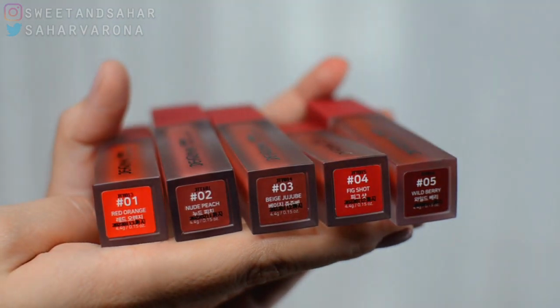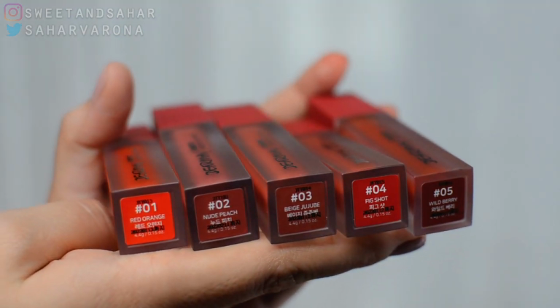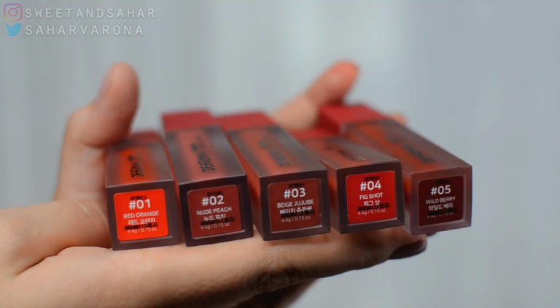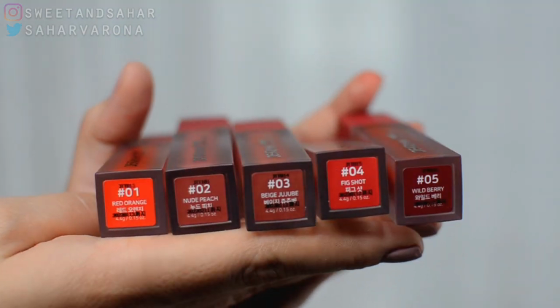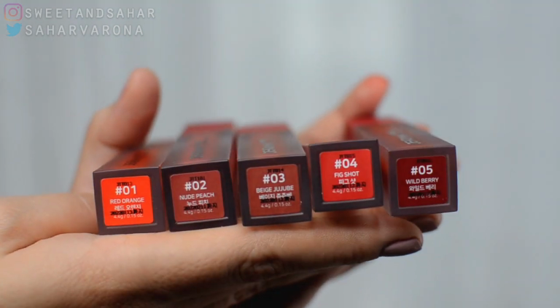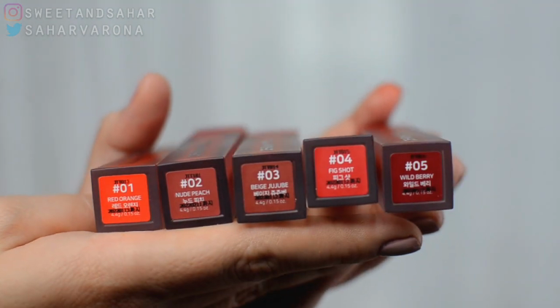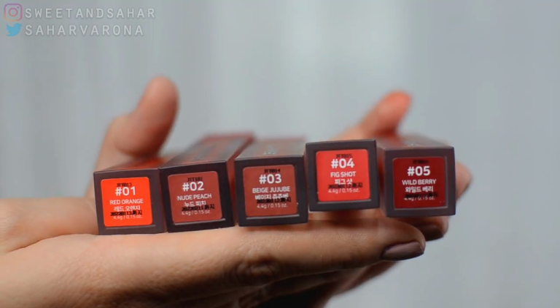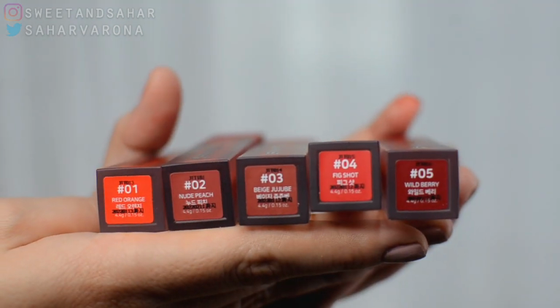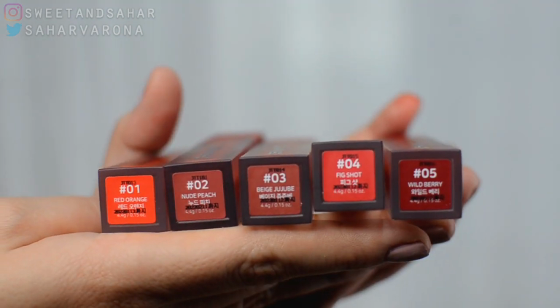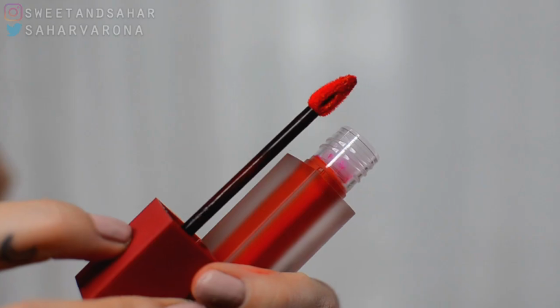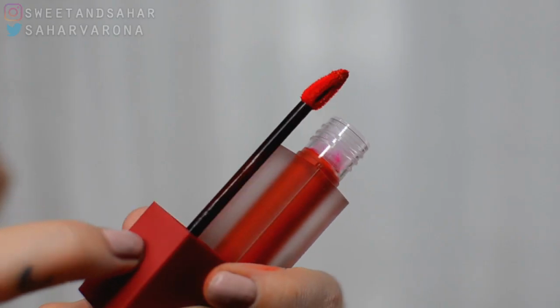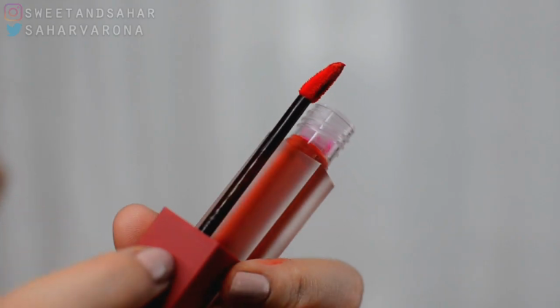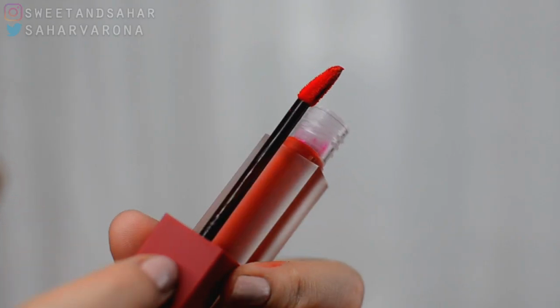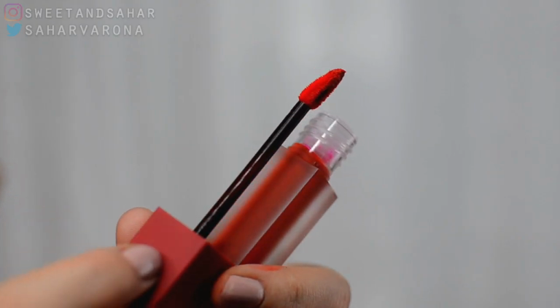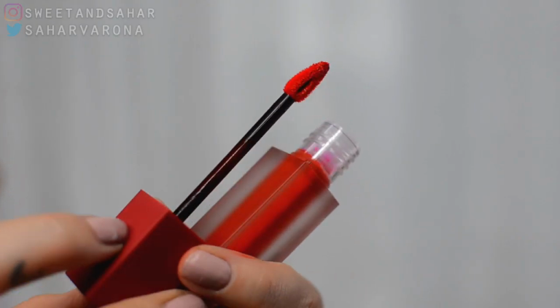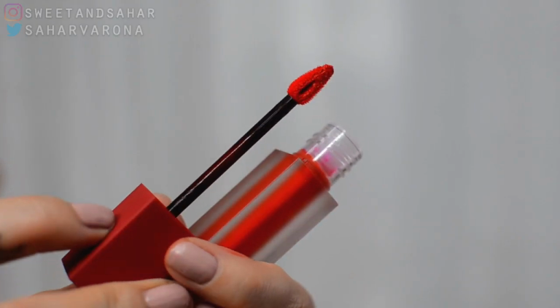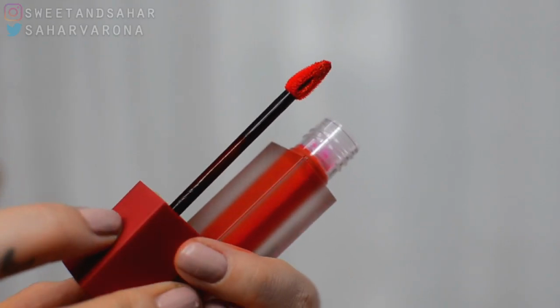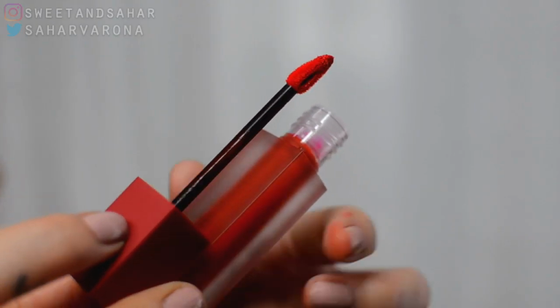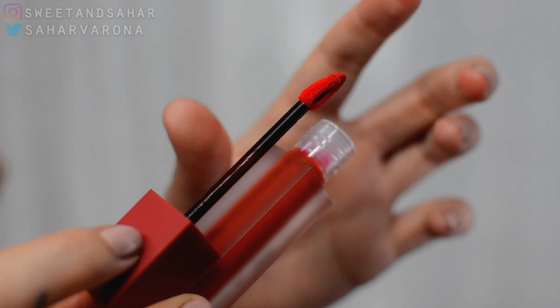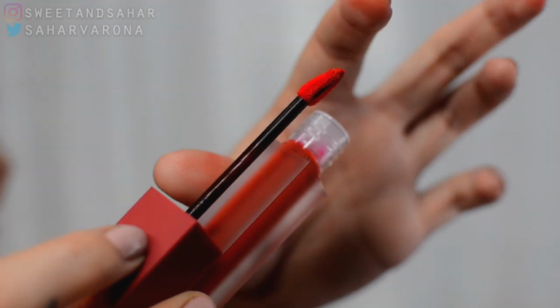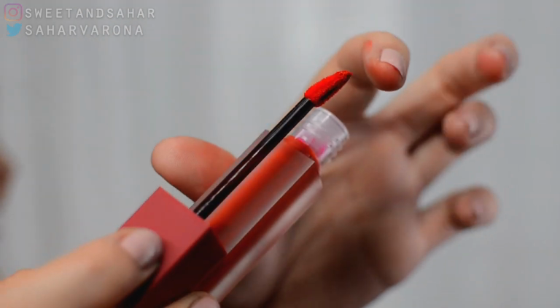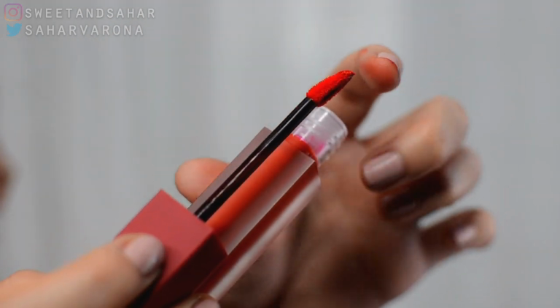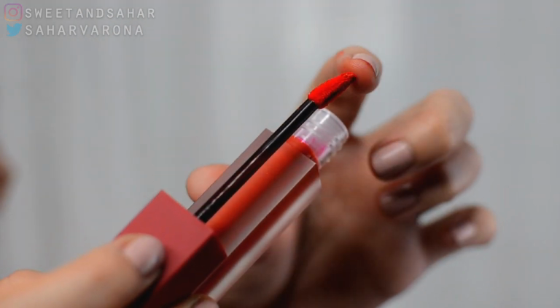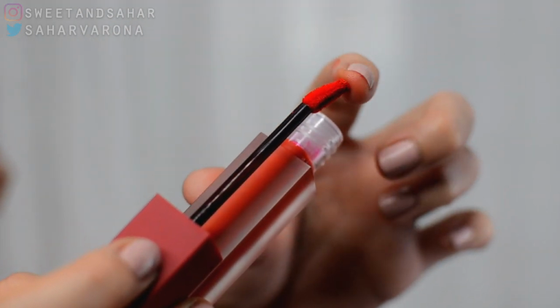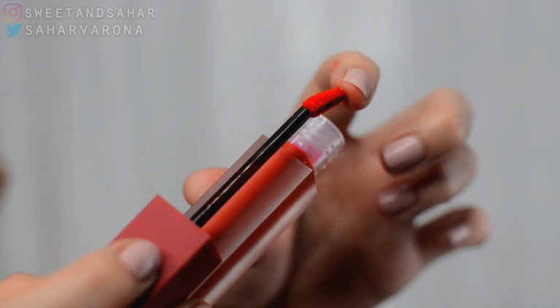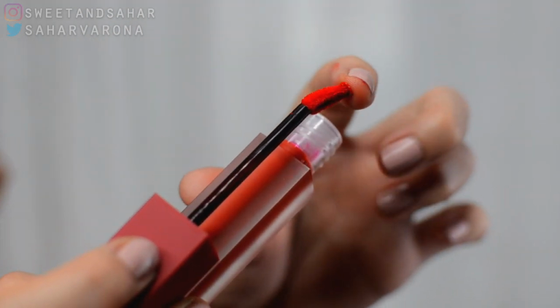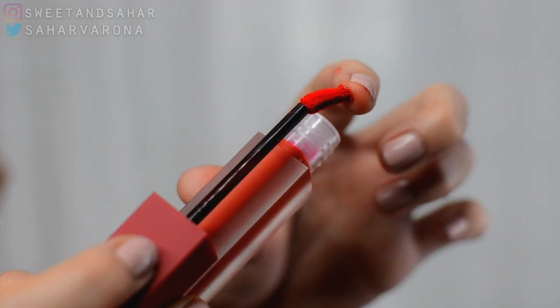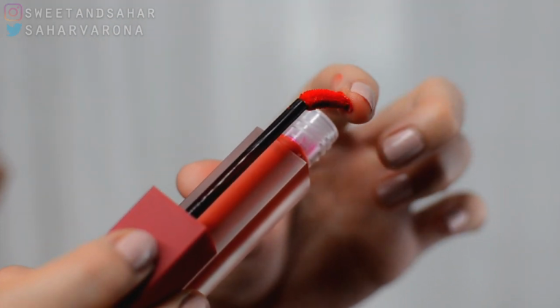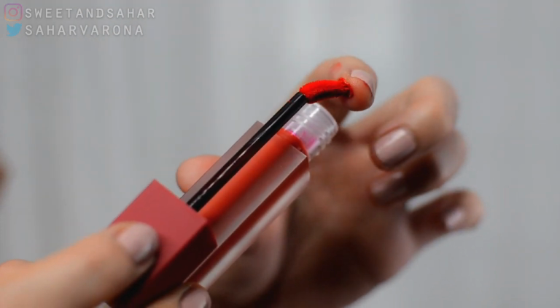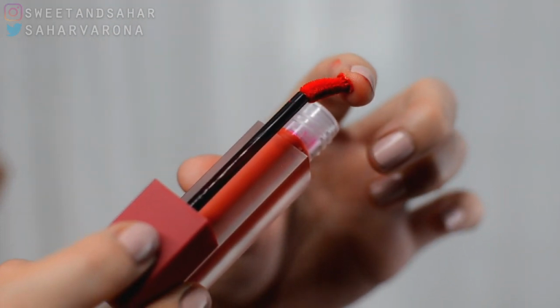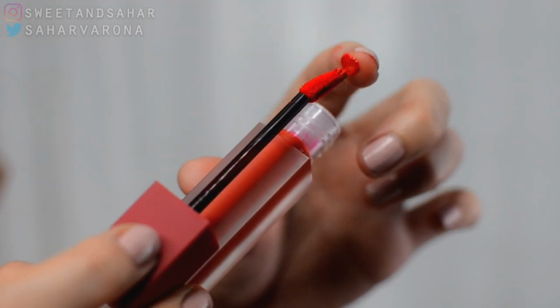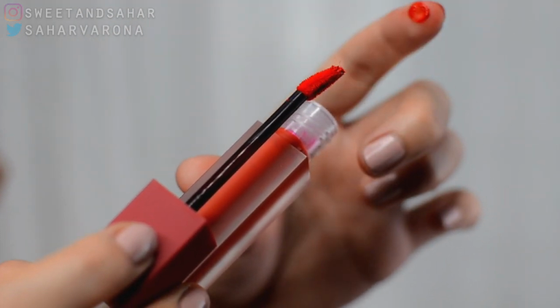I really like this frosted type of packaging — you can also see the color in the tube. The applicator is pointed, which I like. It's not too stiff, and the good thing about this pointed tip is it can really give you a precise line.